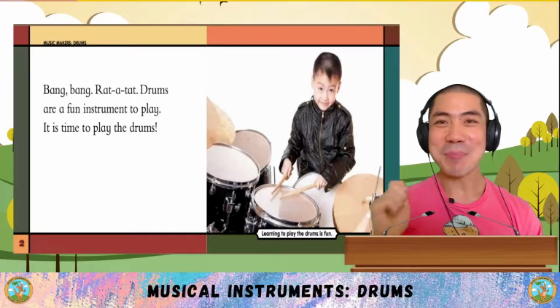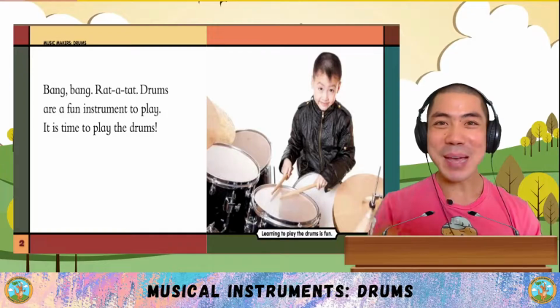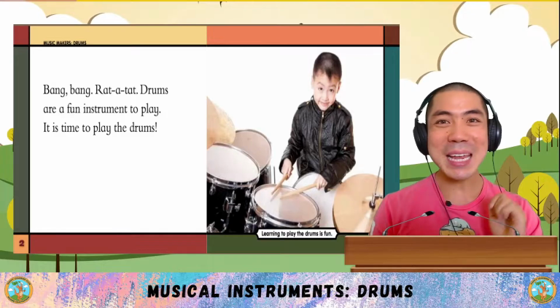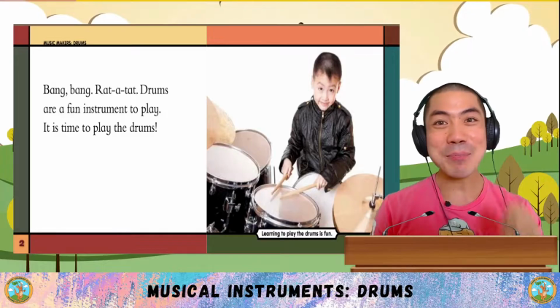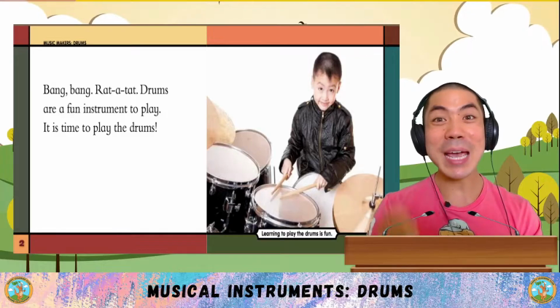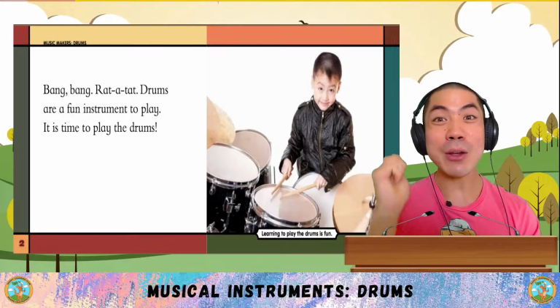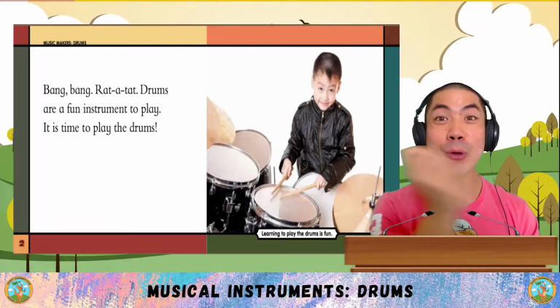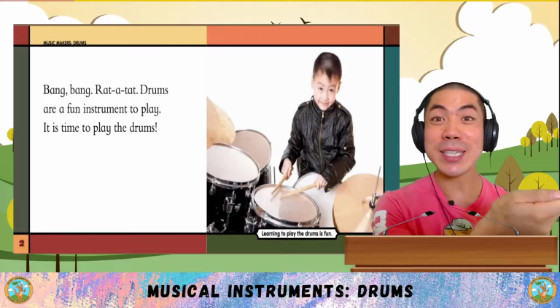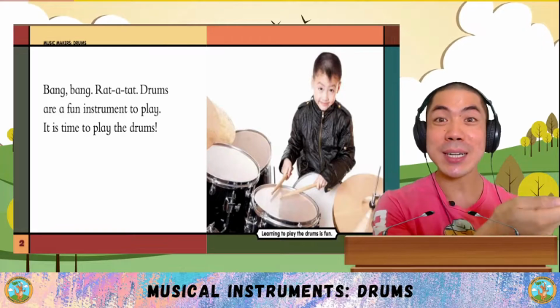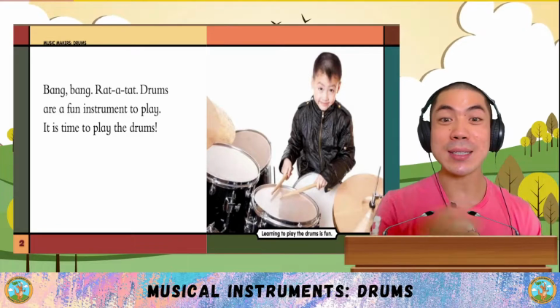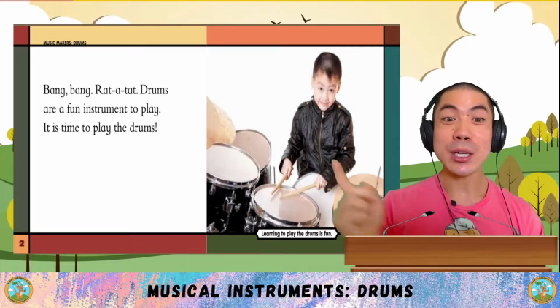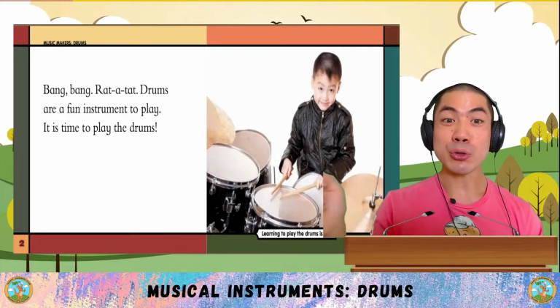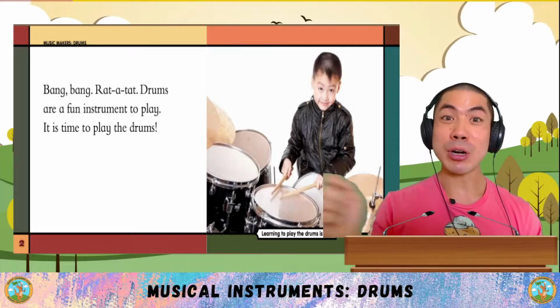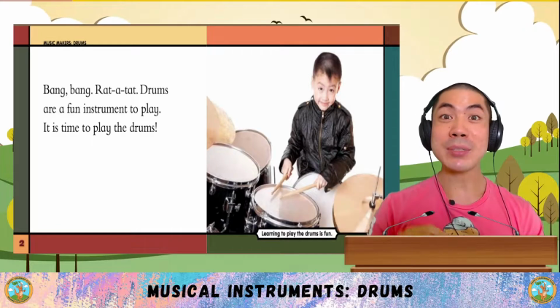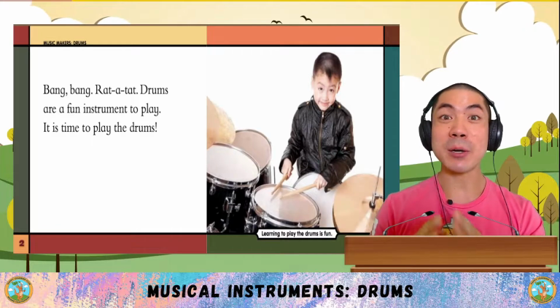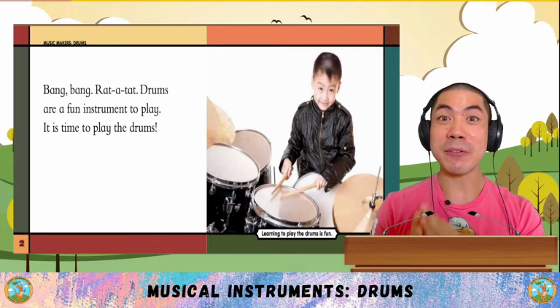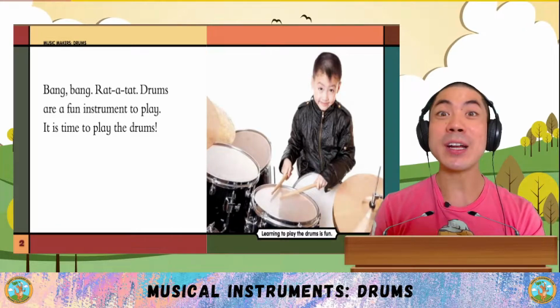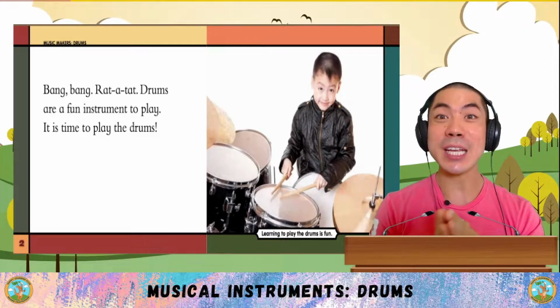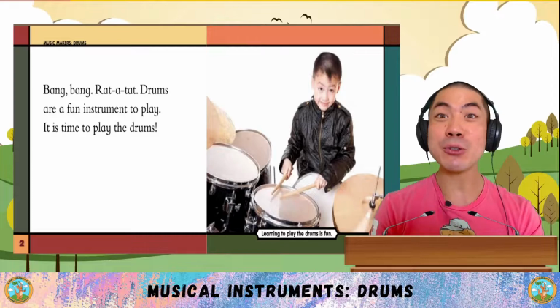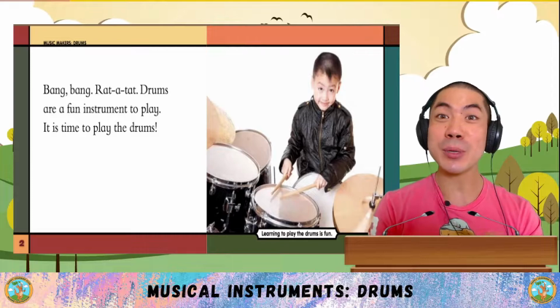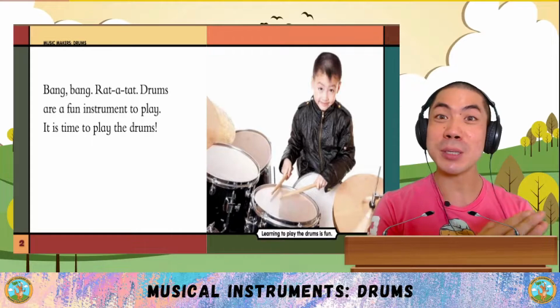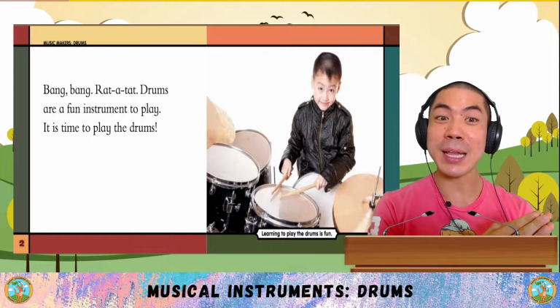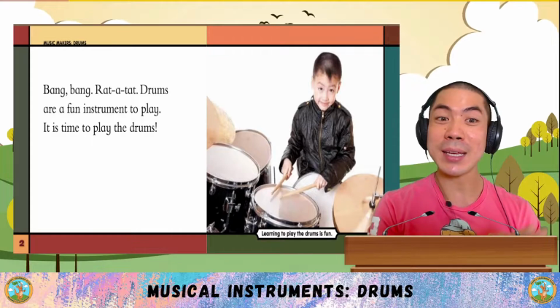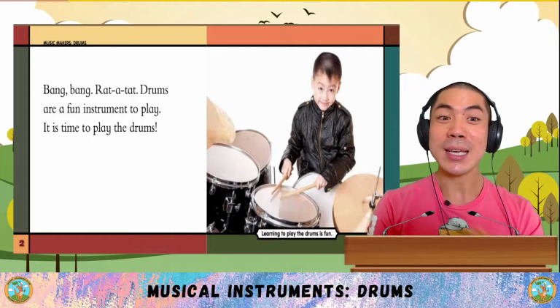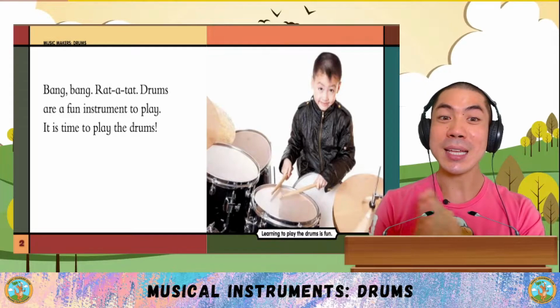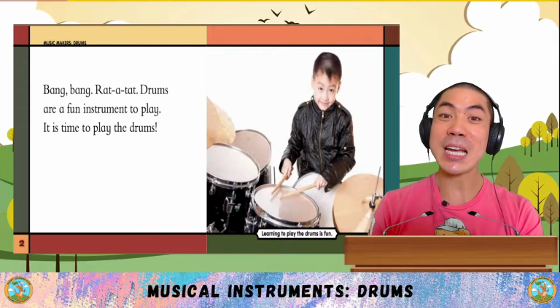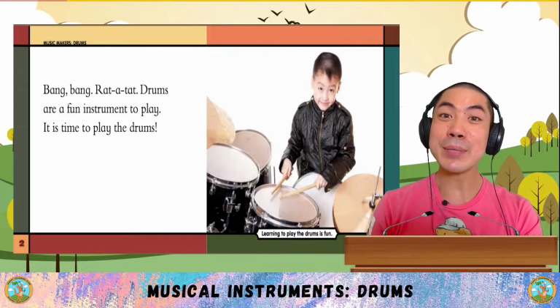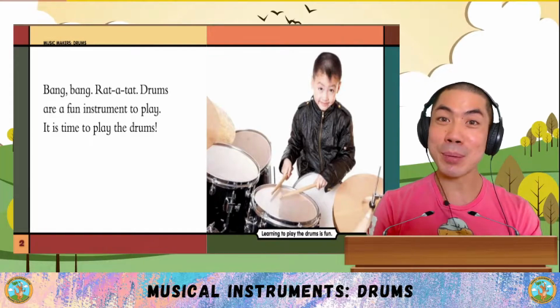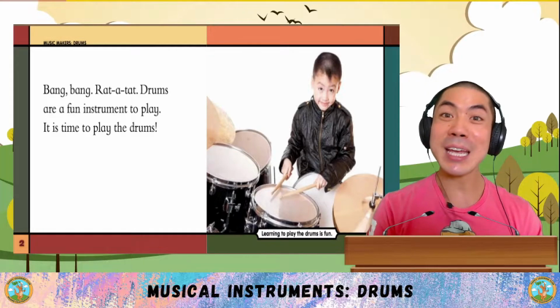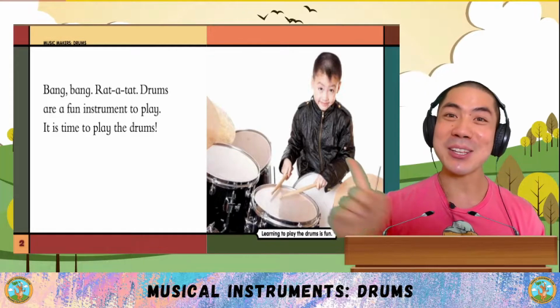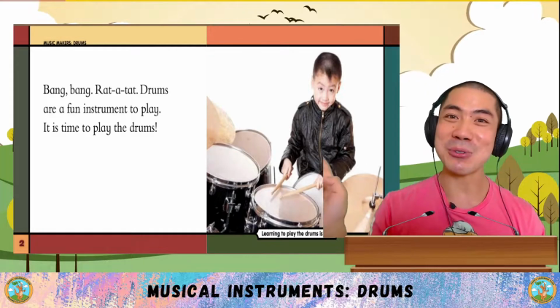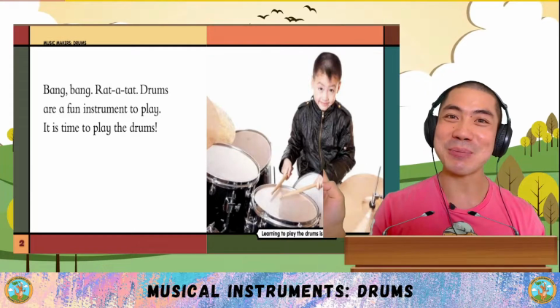Bang, bang, rat-a-tat! Drums are a fun instrument to play. It's time to play the drums.